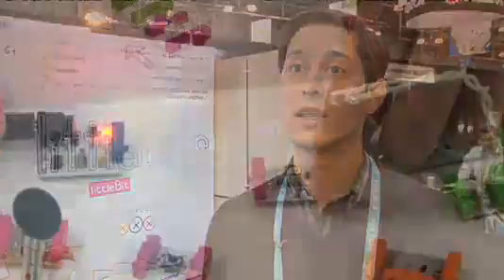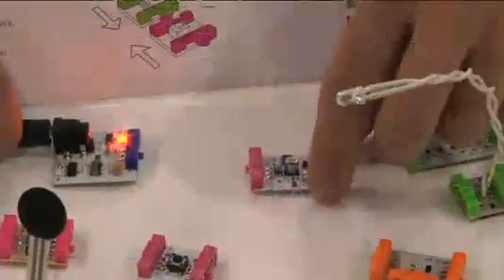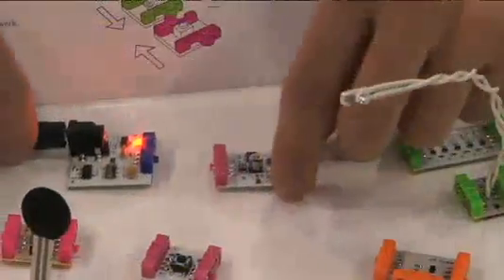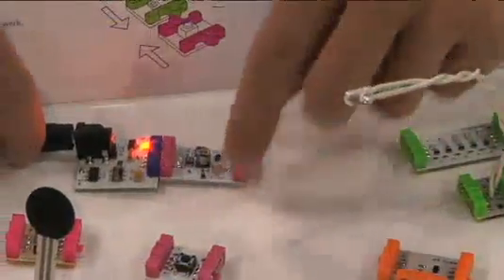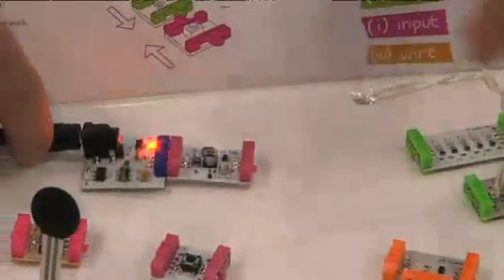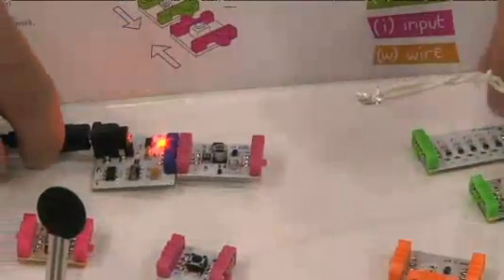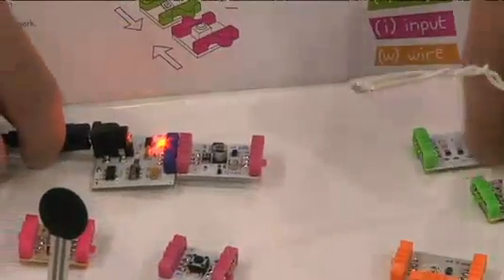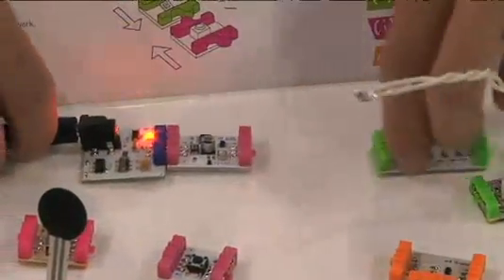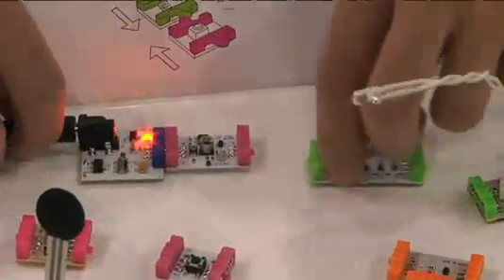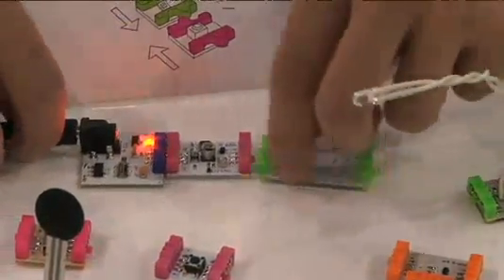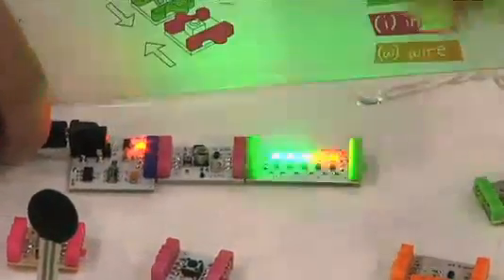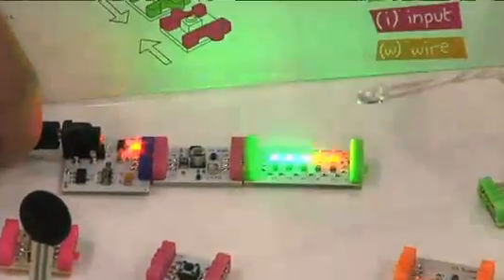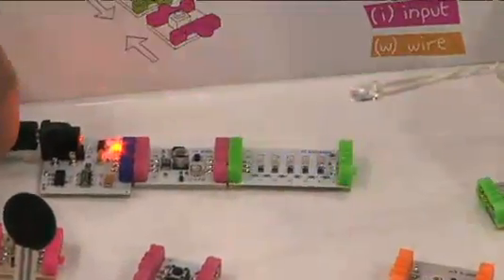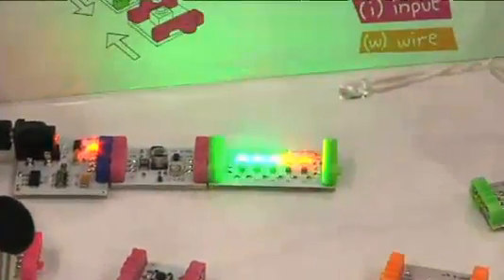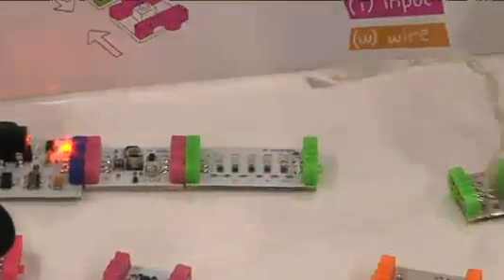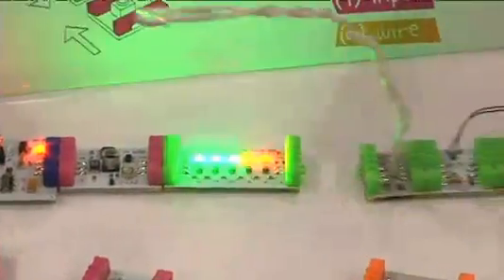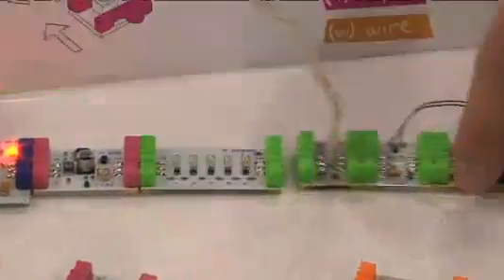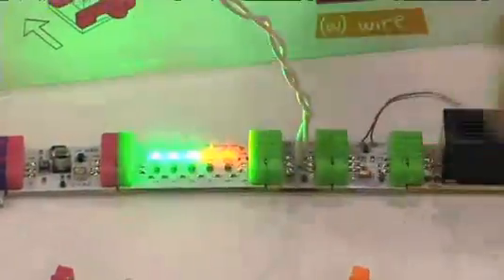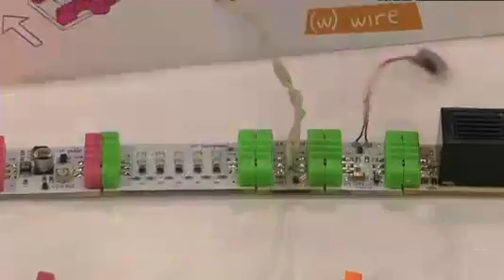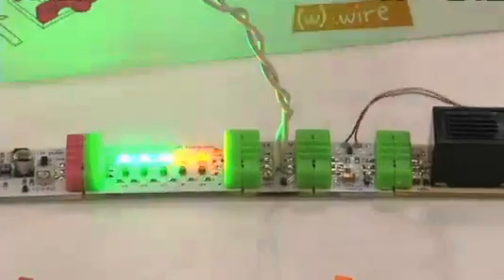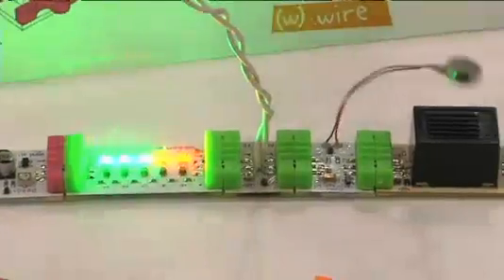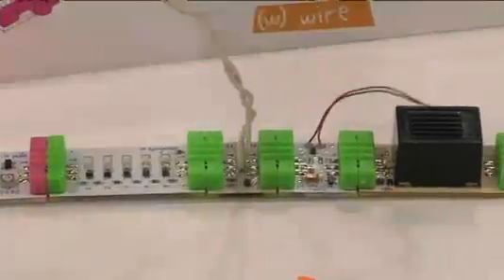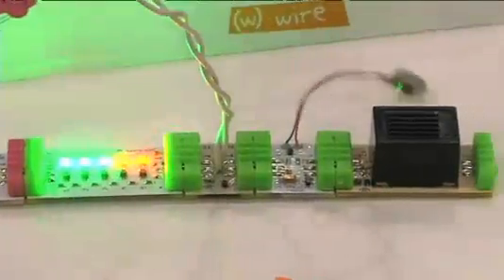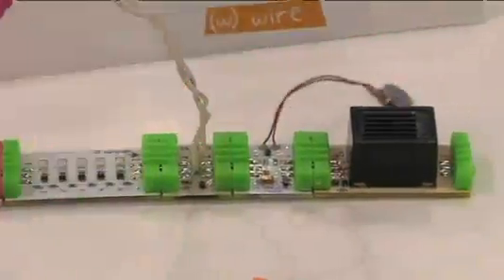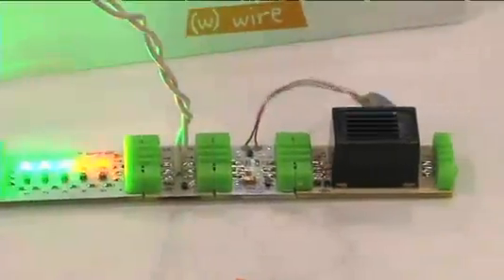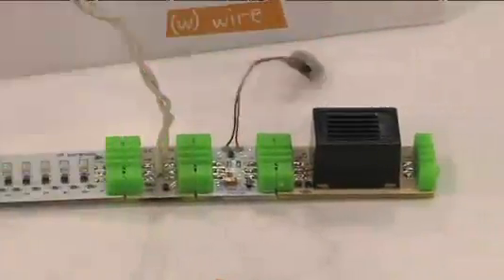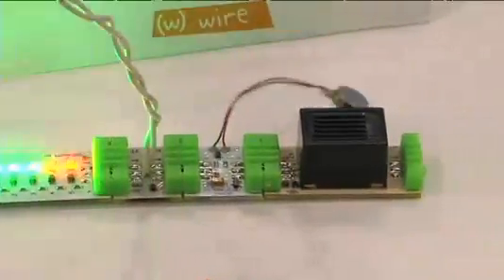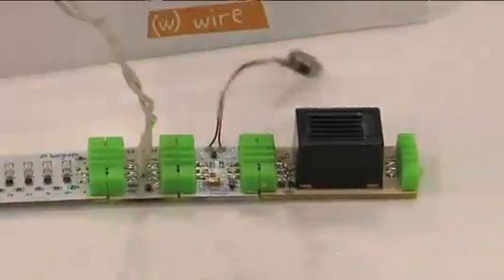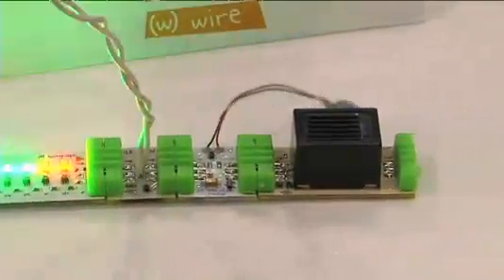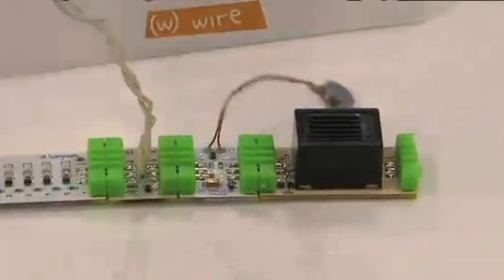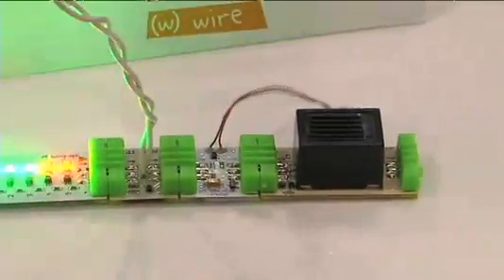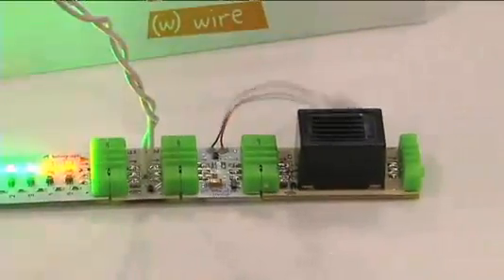You're learning about science, electricity, logic, things like that. The Little Bits Starter Kit is out now for around $90.